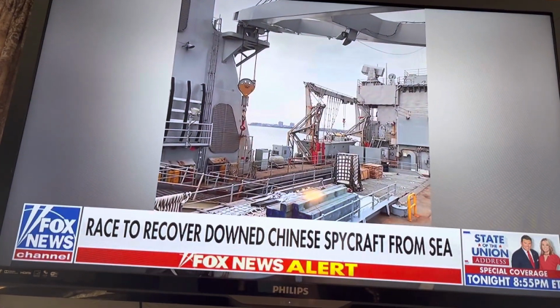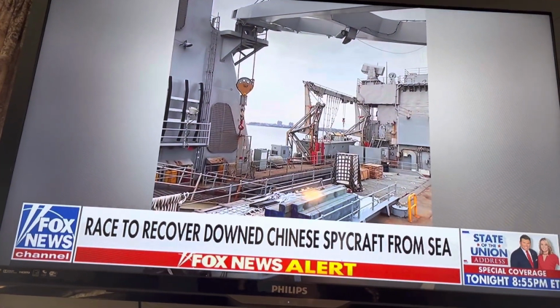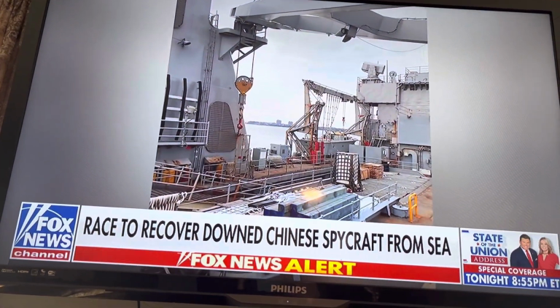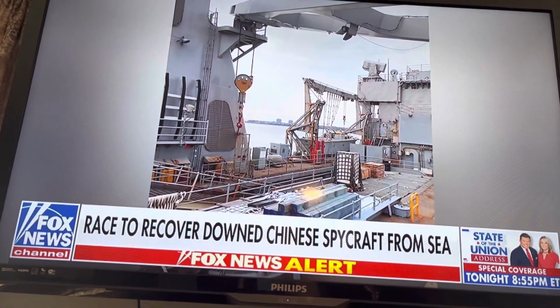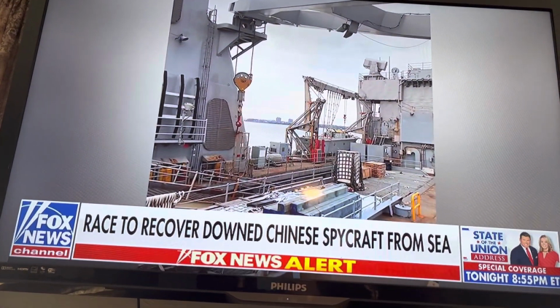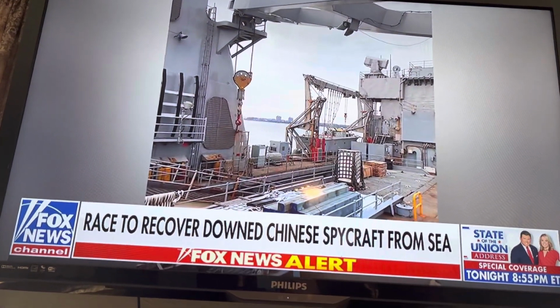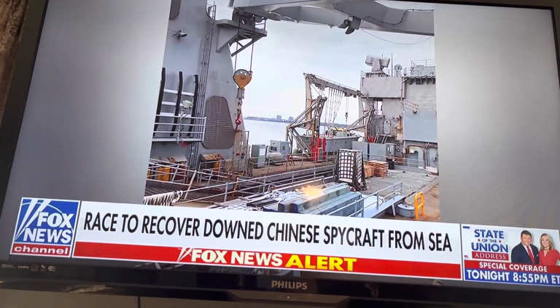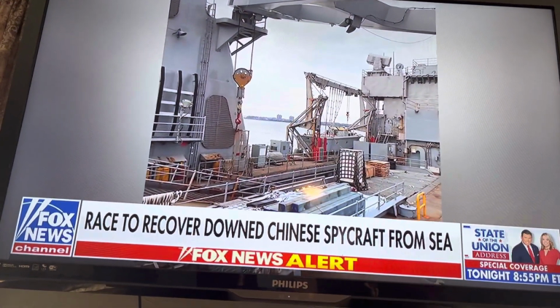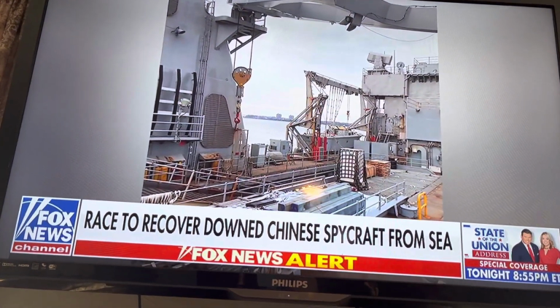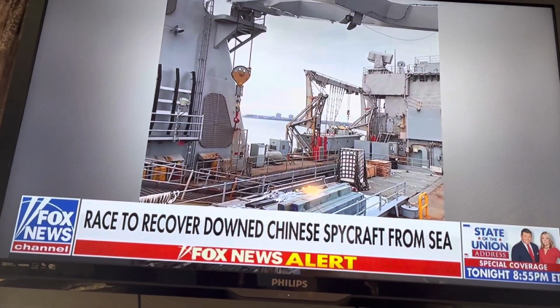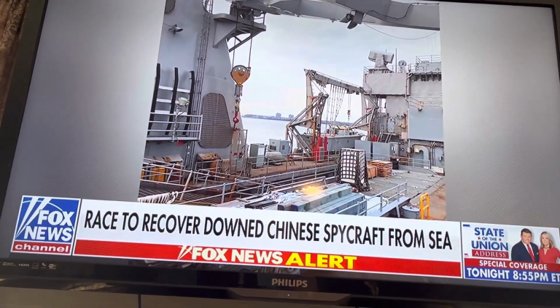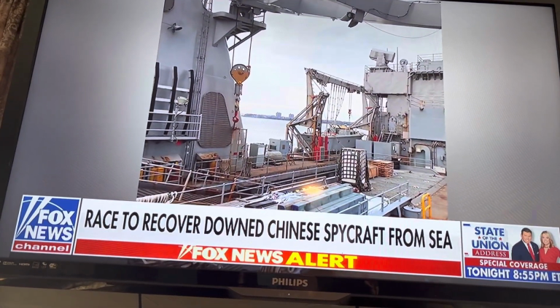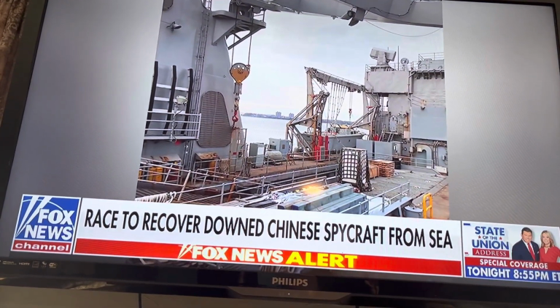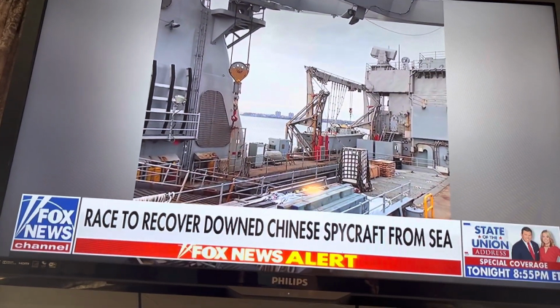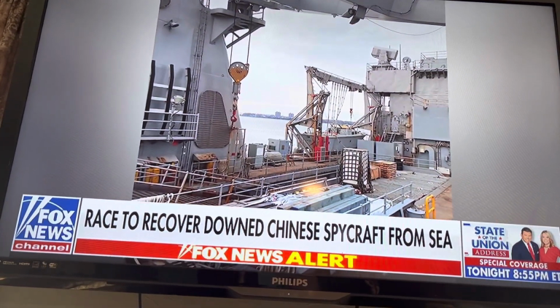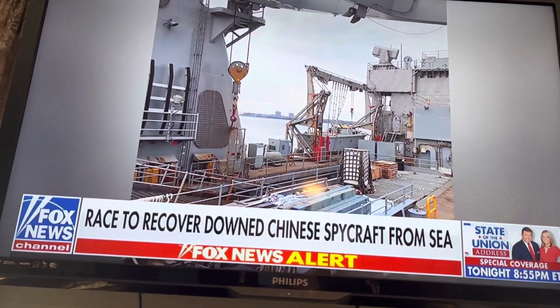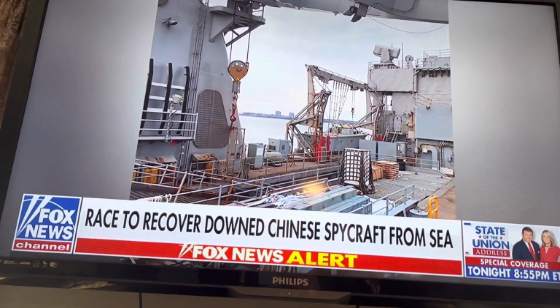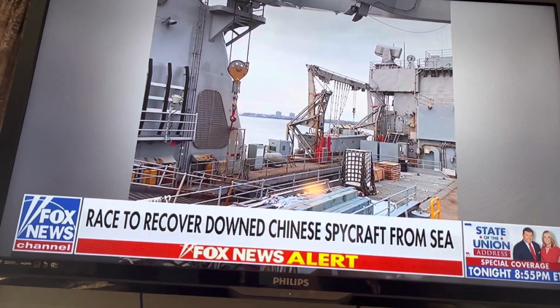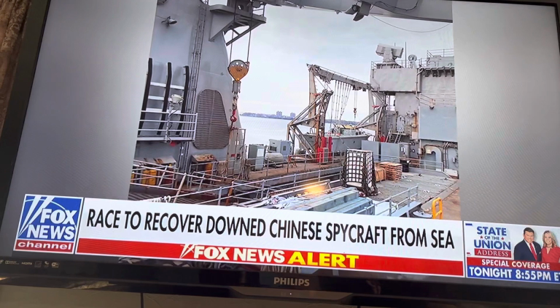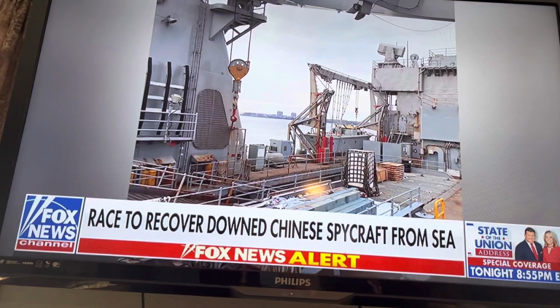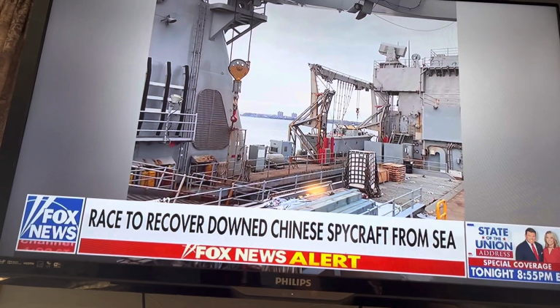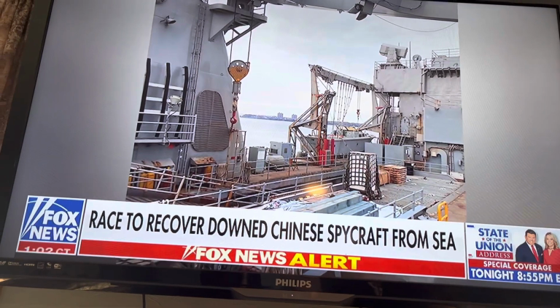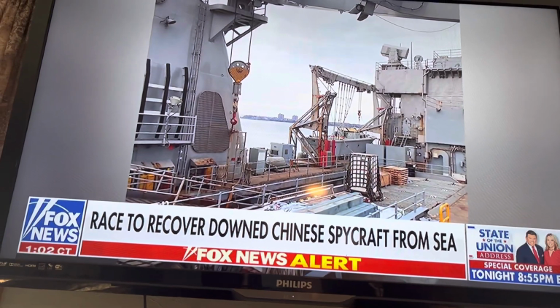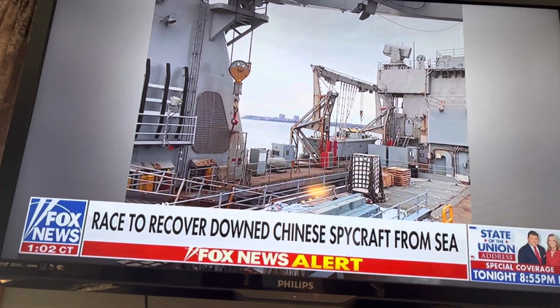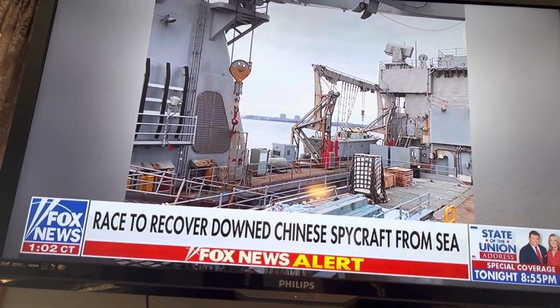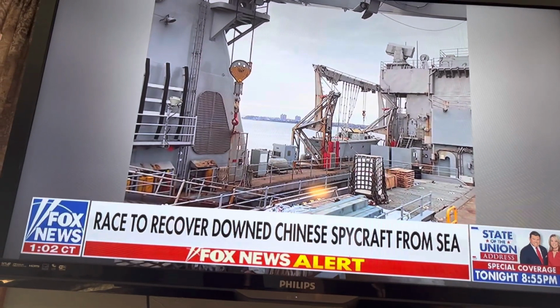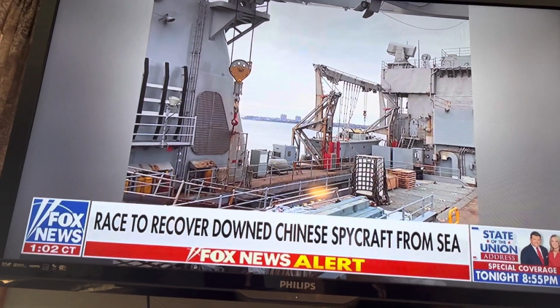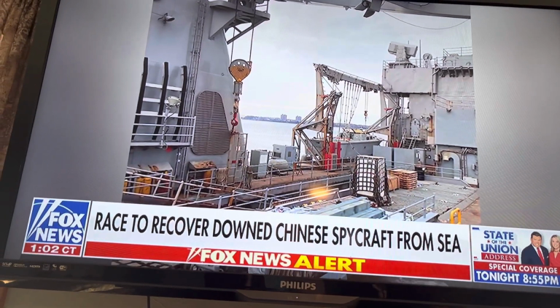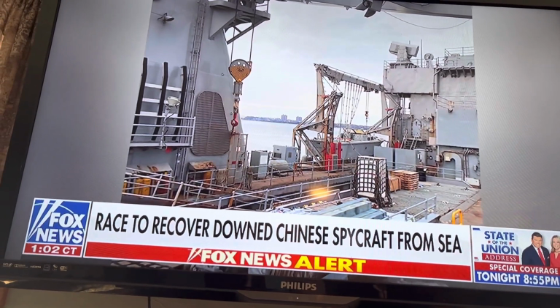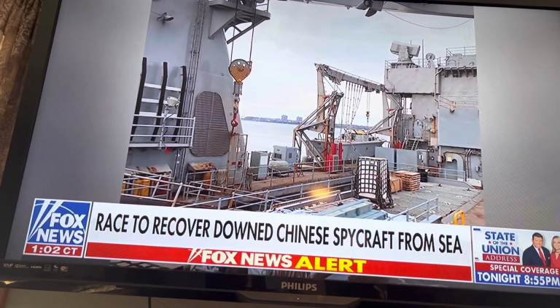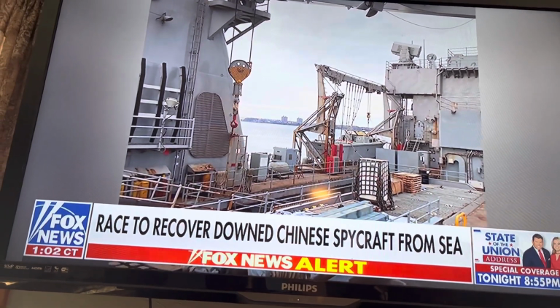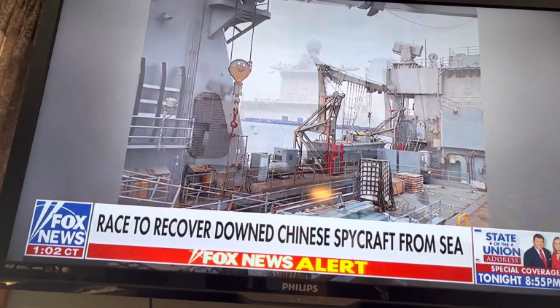The debris is first brought onto the USS Carter Hall to be categorized by the FBI and Naval investigators. It is then brought onto shore, unloaded, and taken to the FBI's crime lab at Quantico, Virginia.